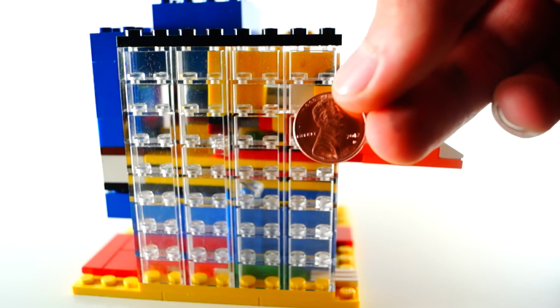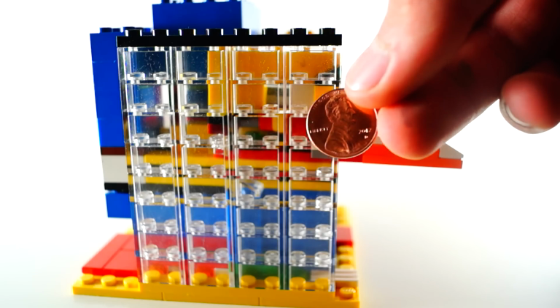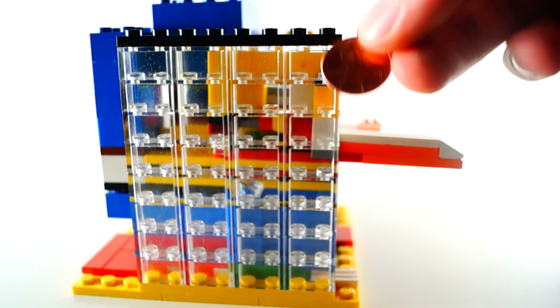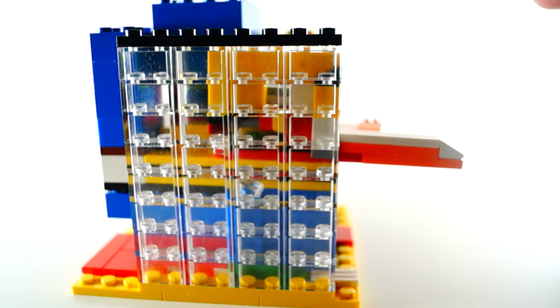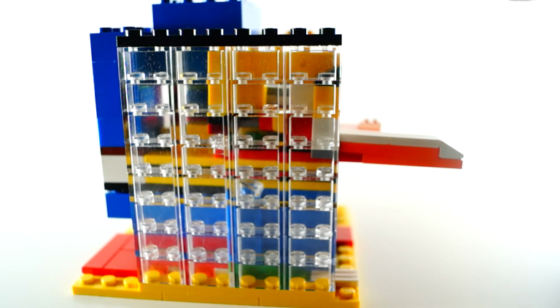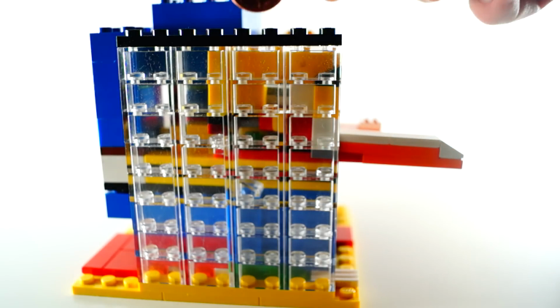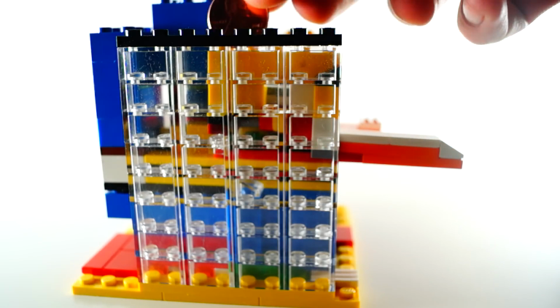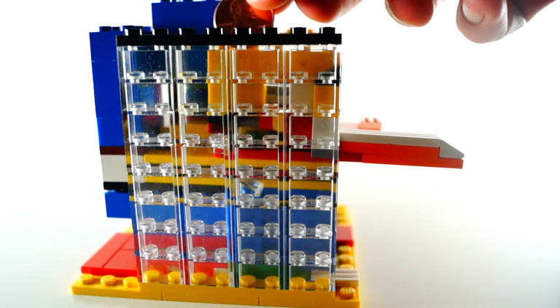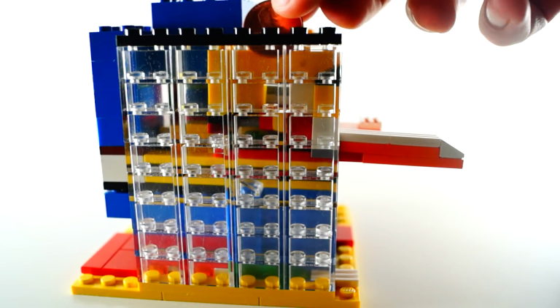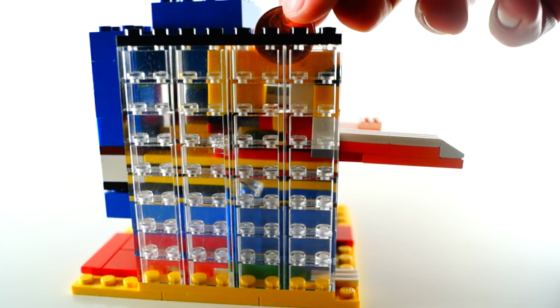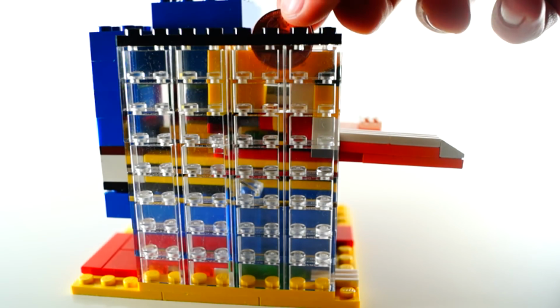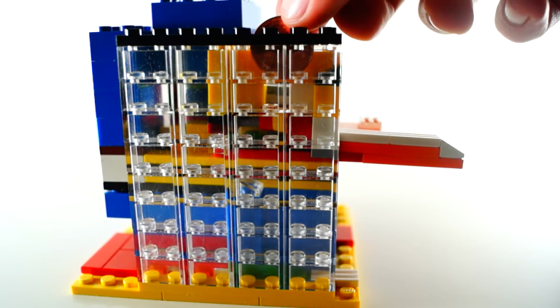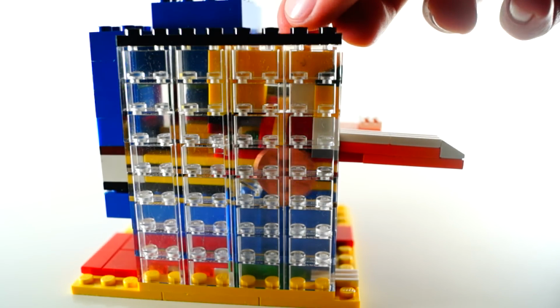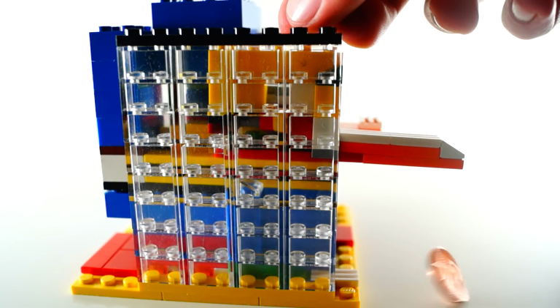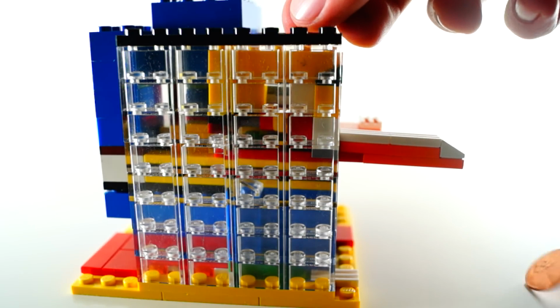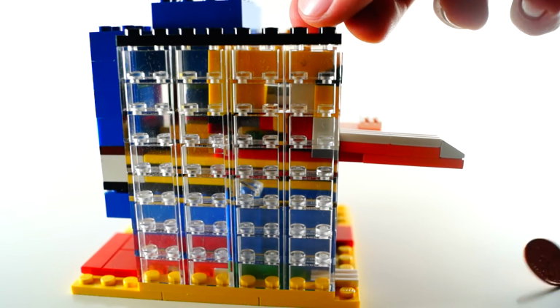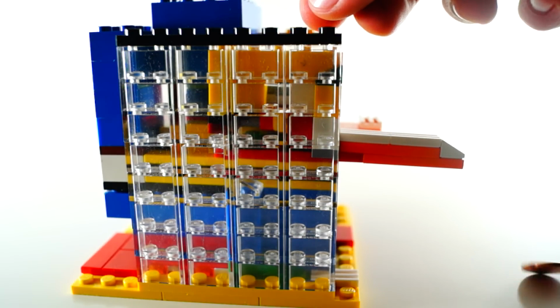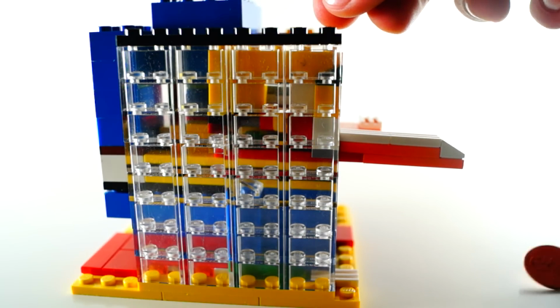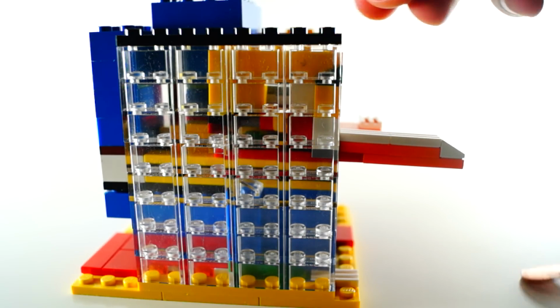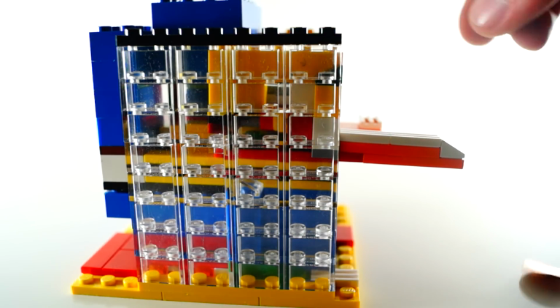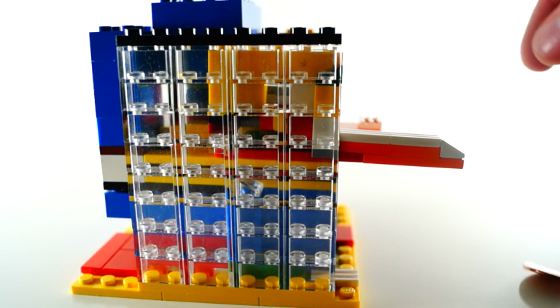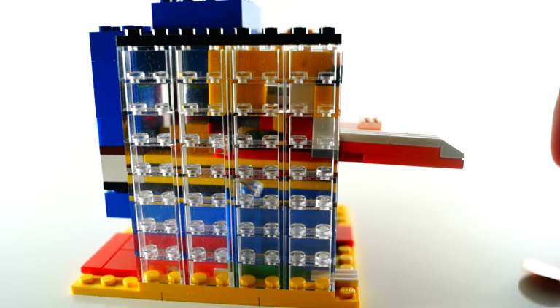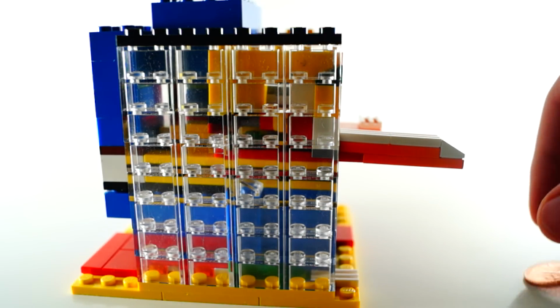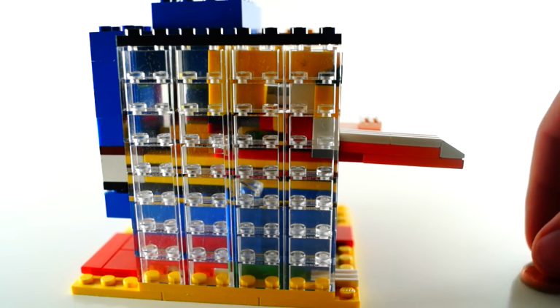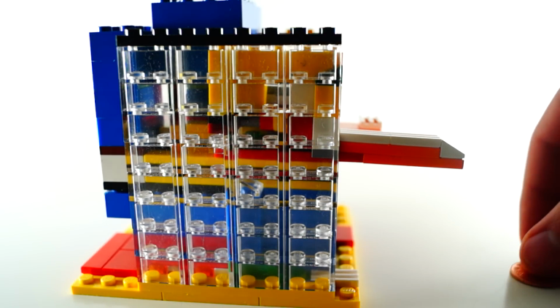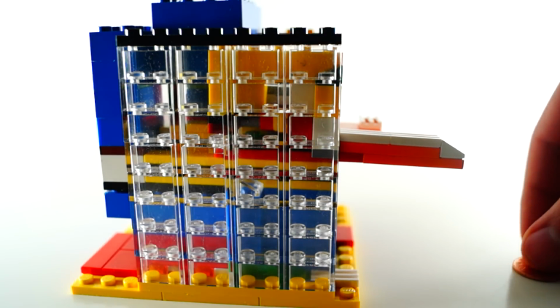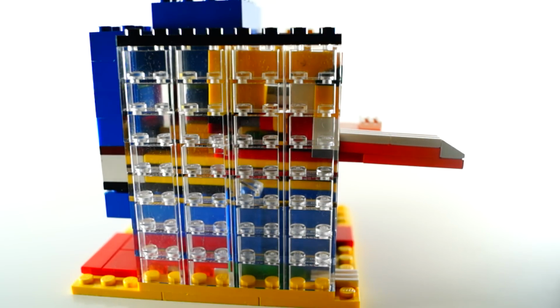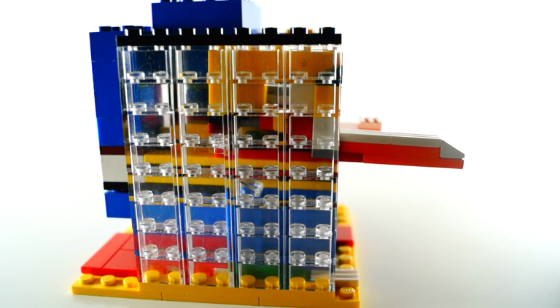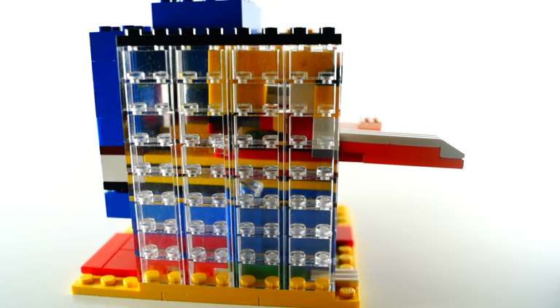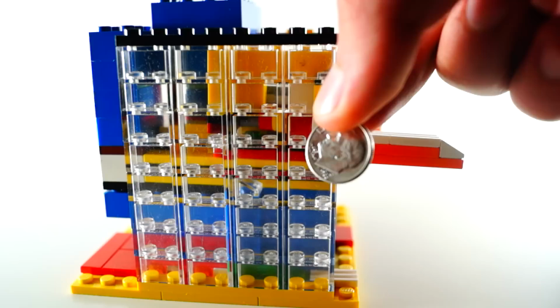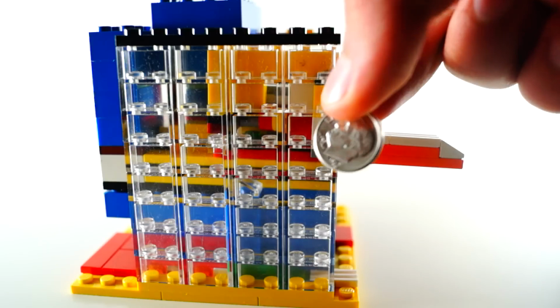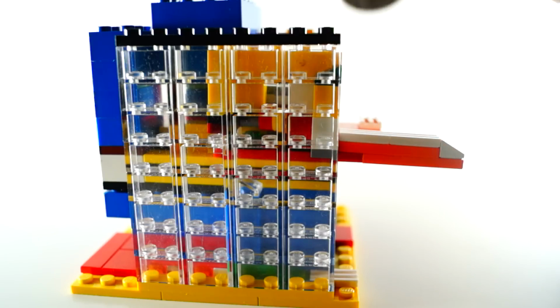The machine rejects coins that are smaller than a nickel. This explains itself.